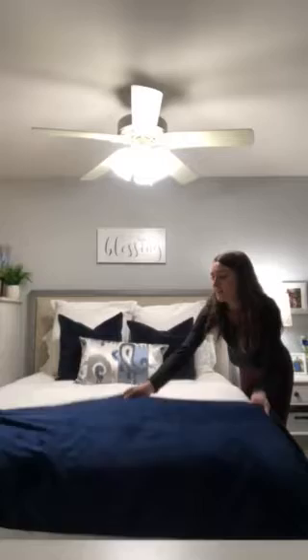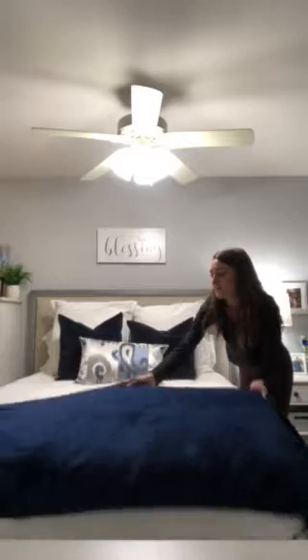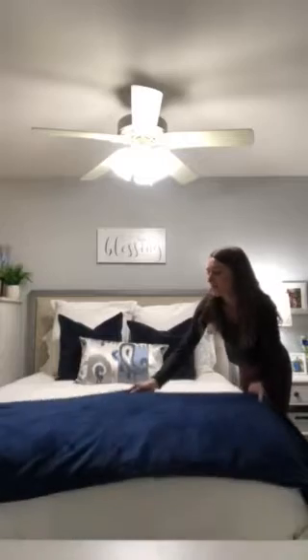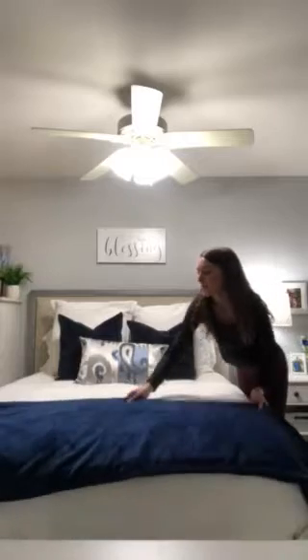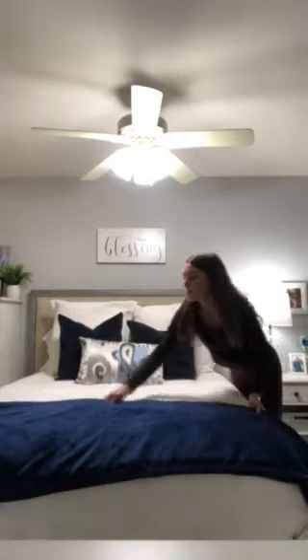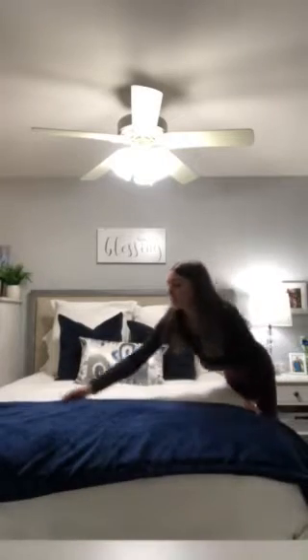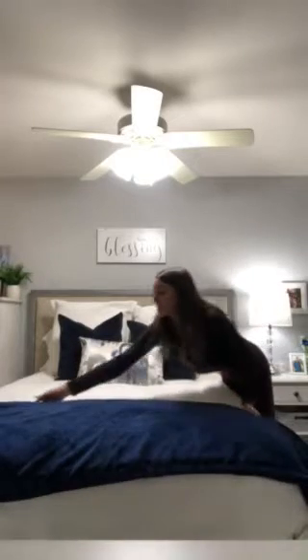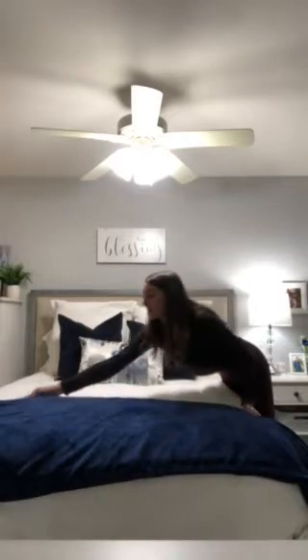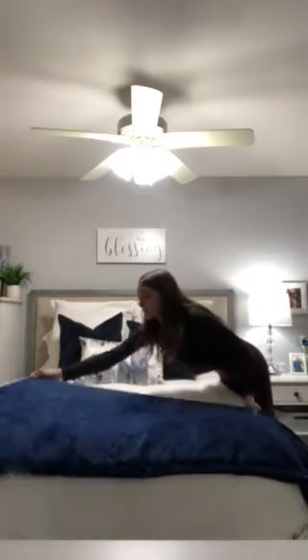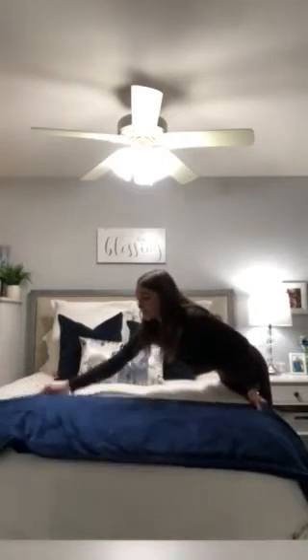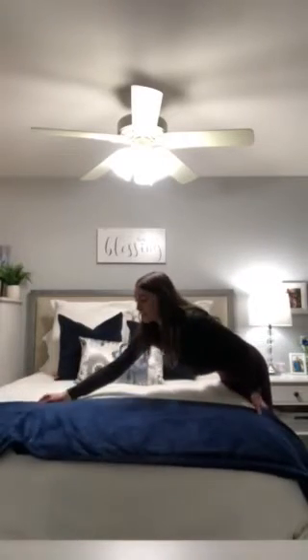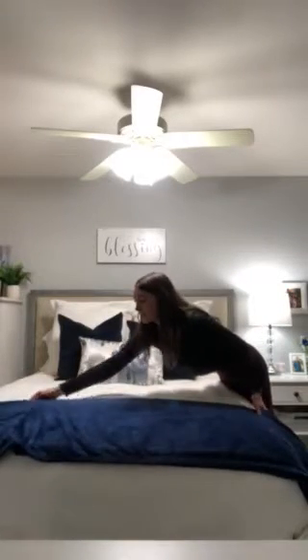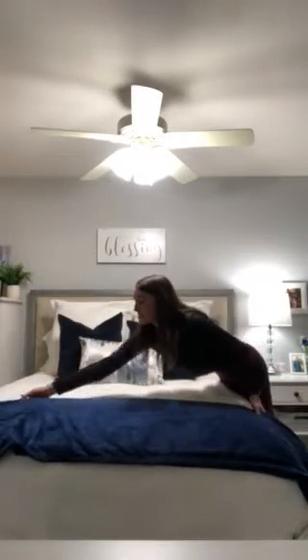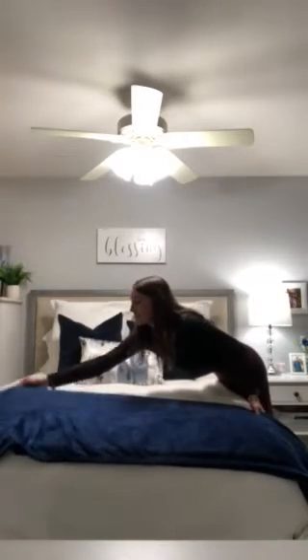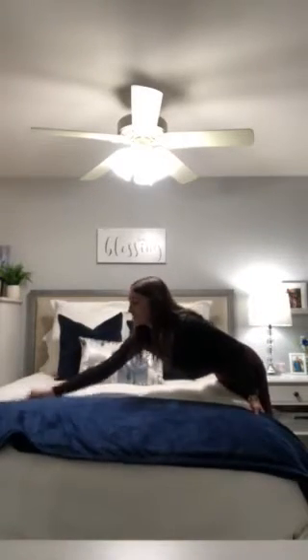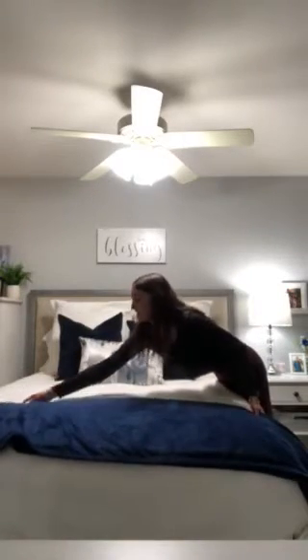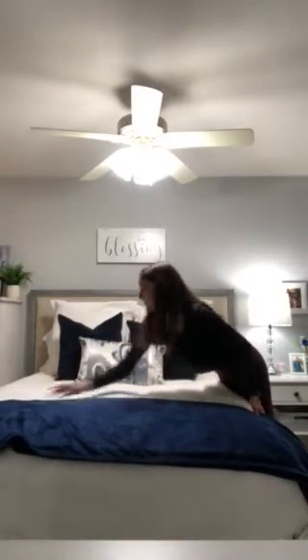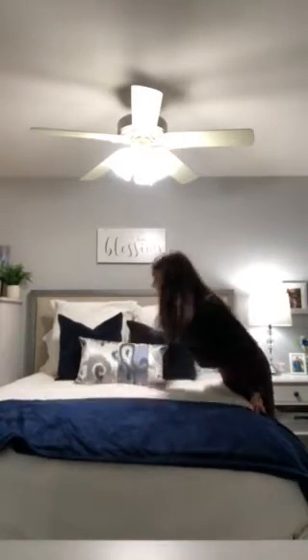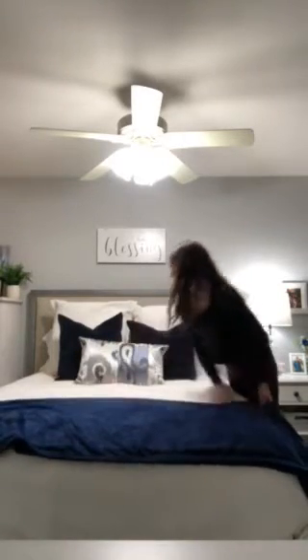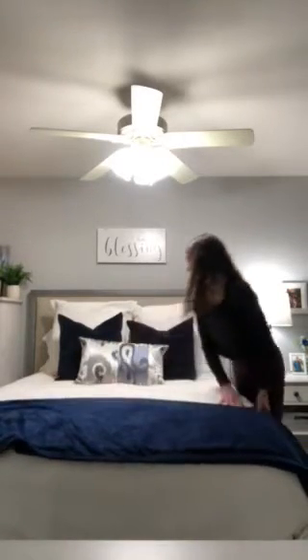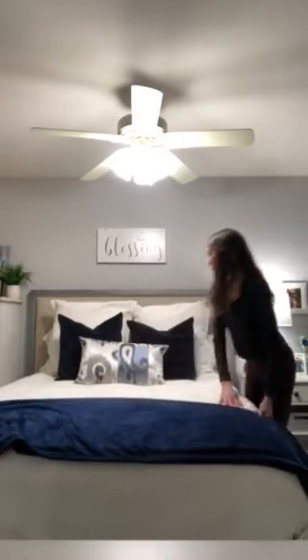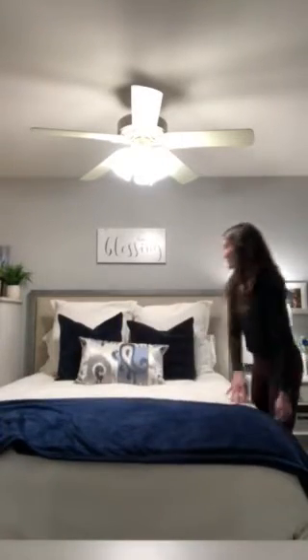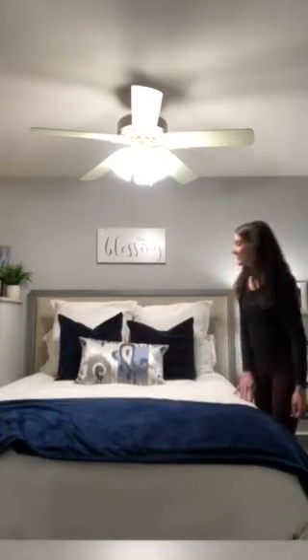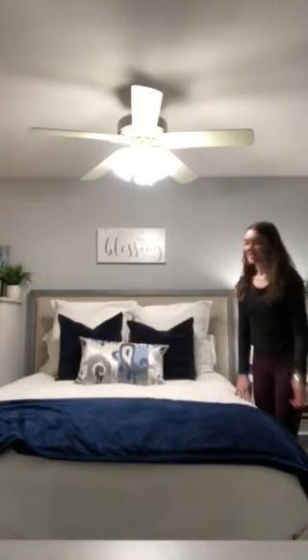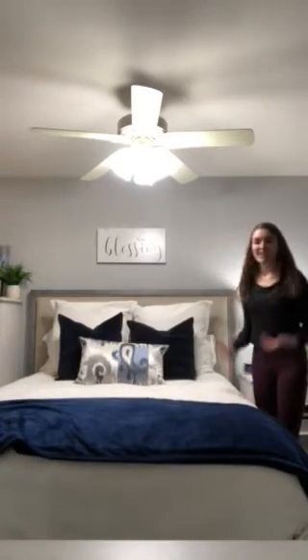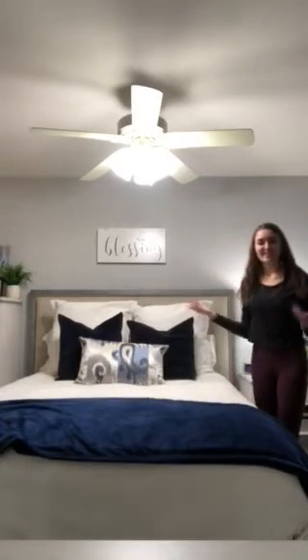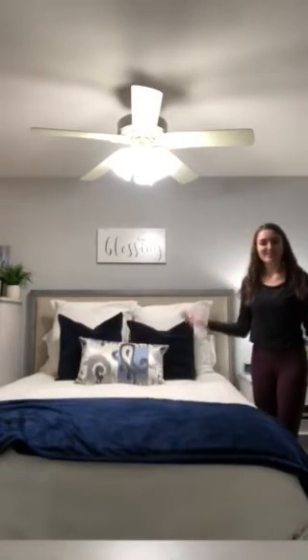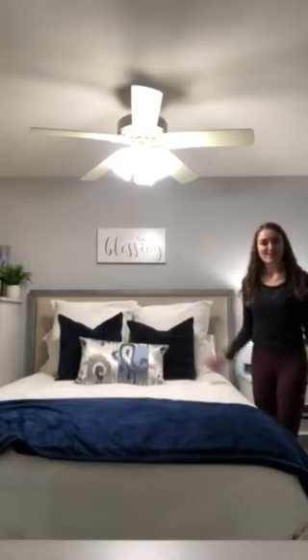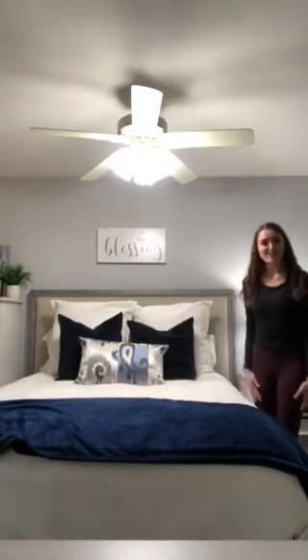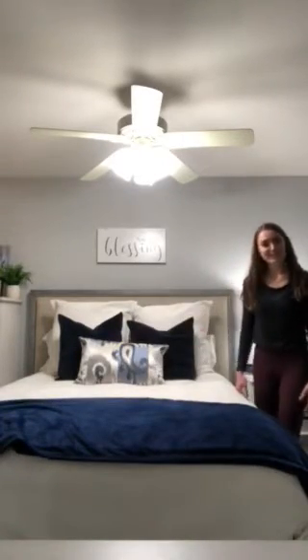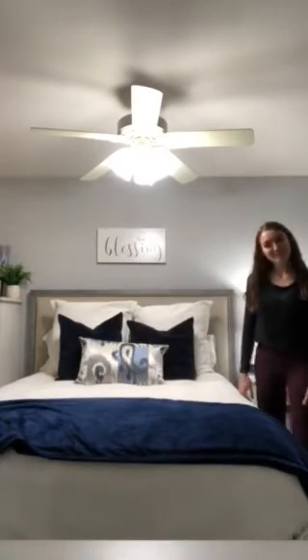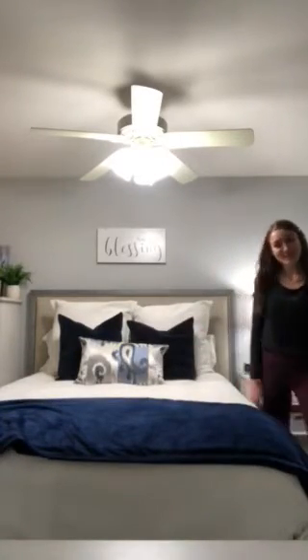Then I'll pull my accent blanket up just a little bit. And there's my bed!